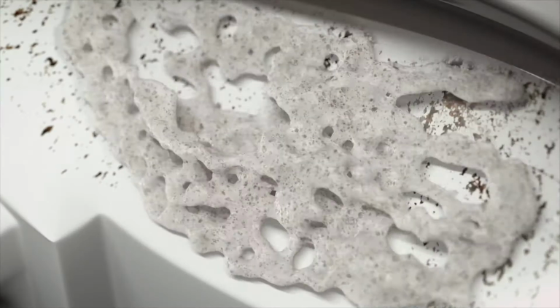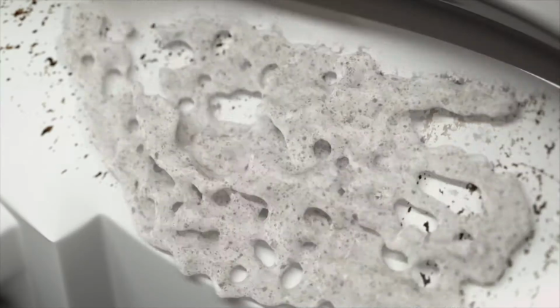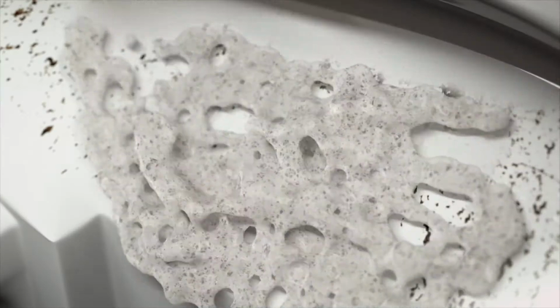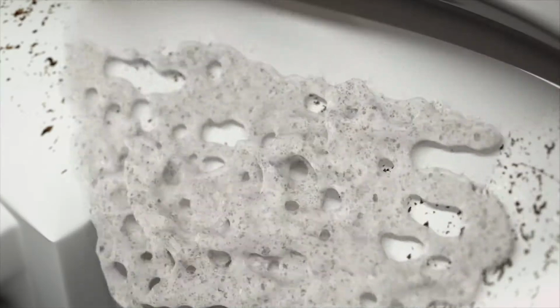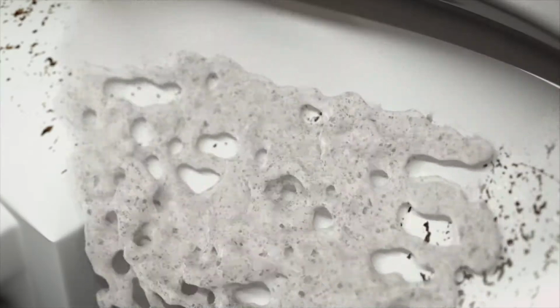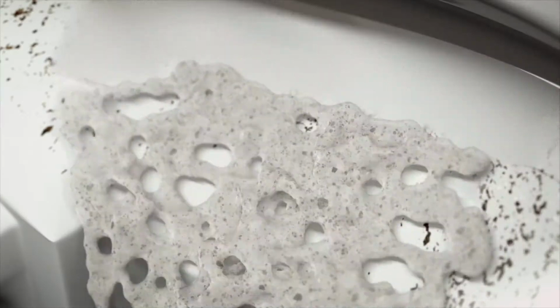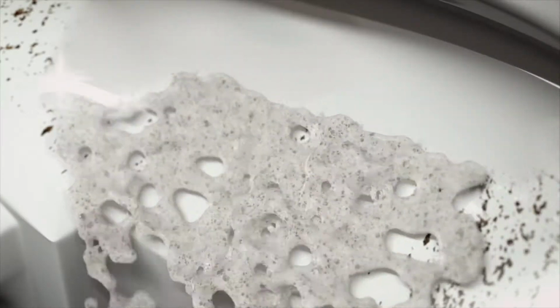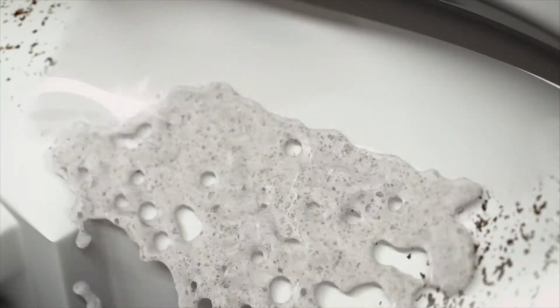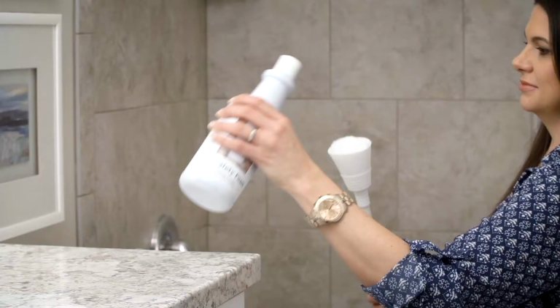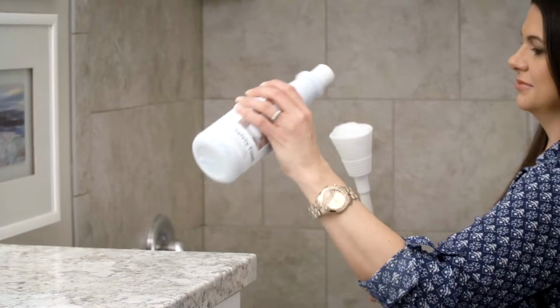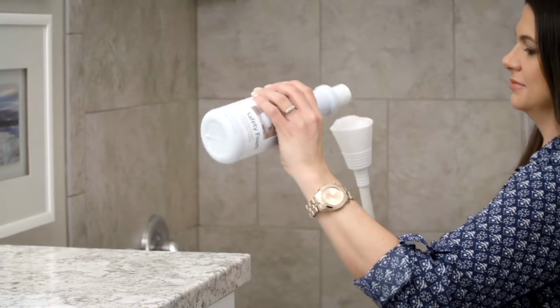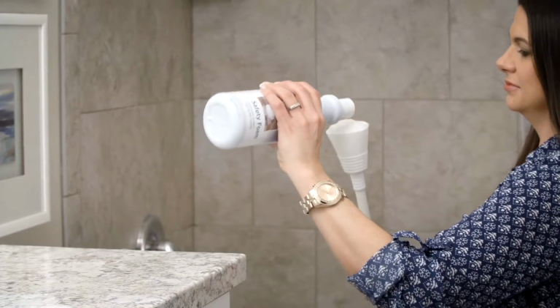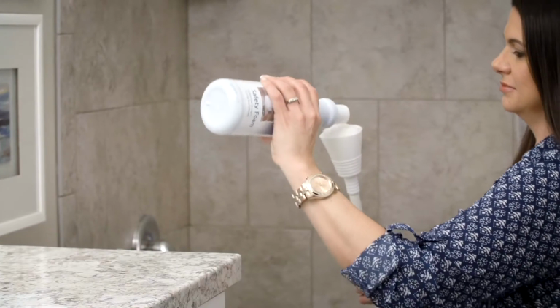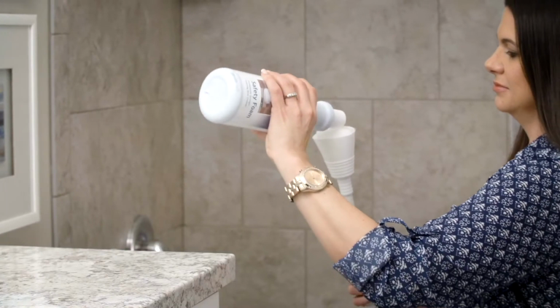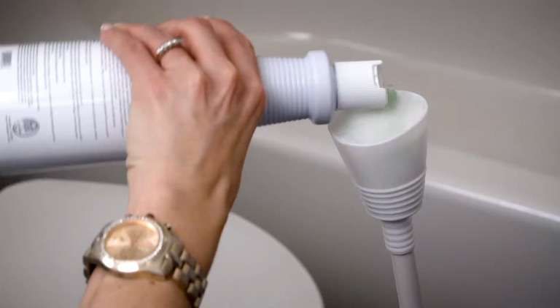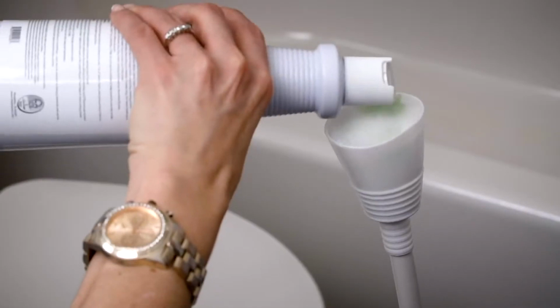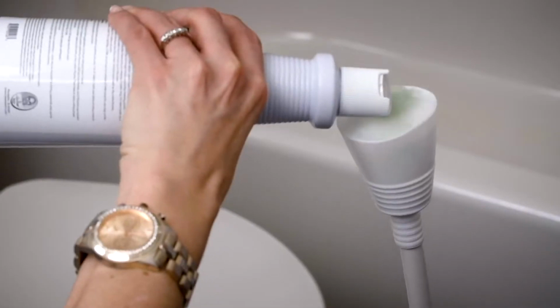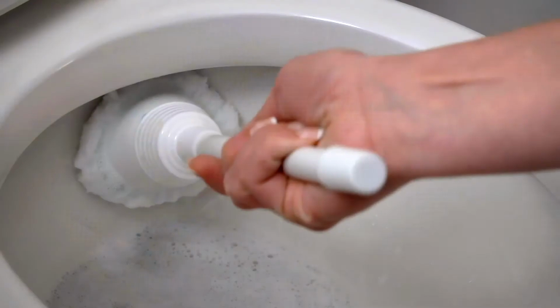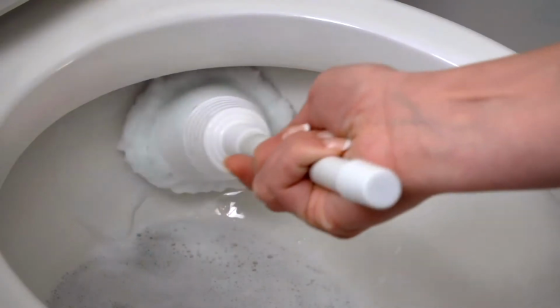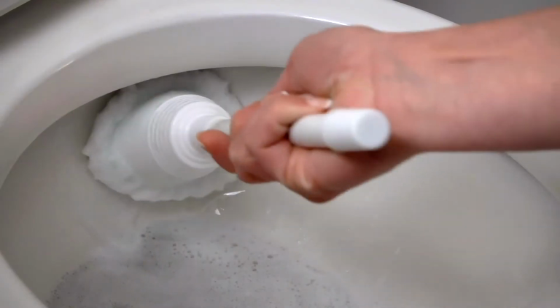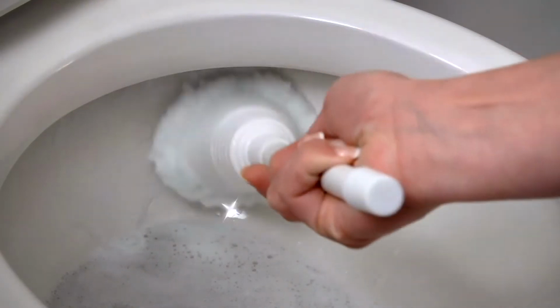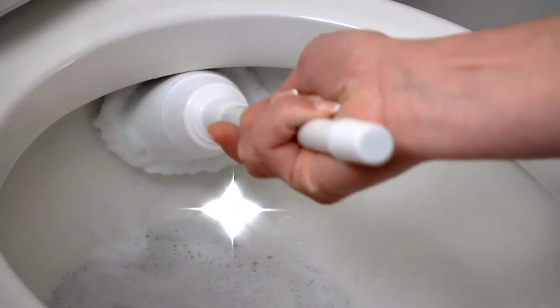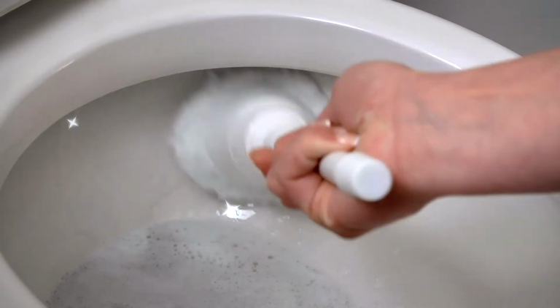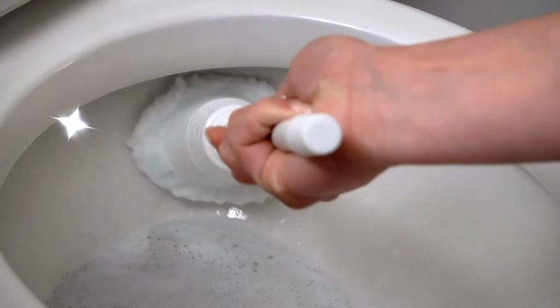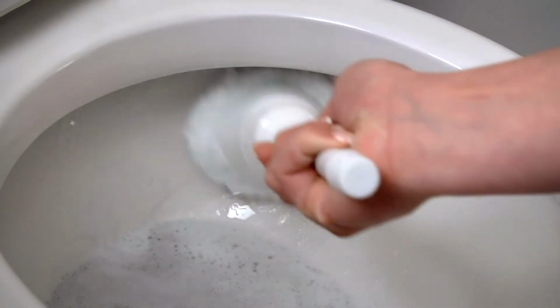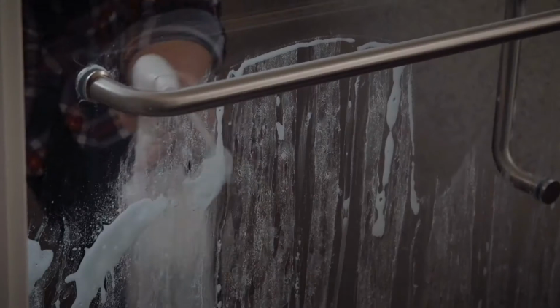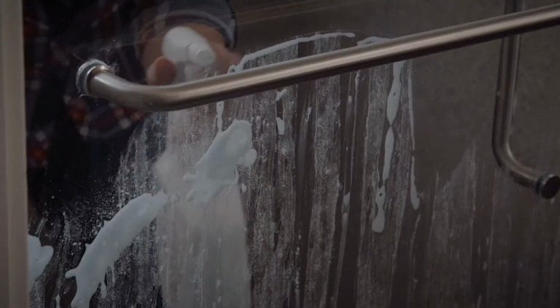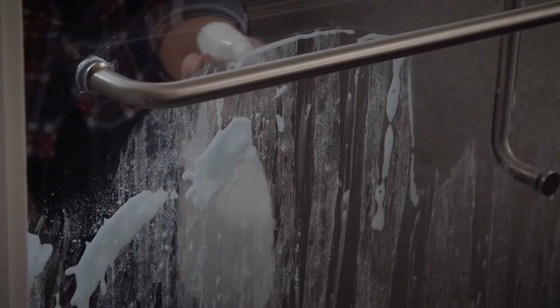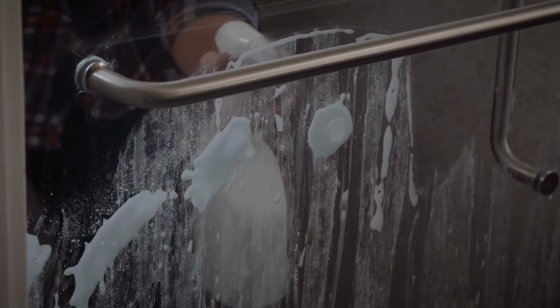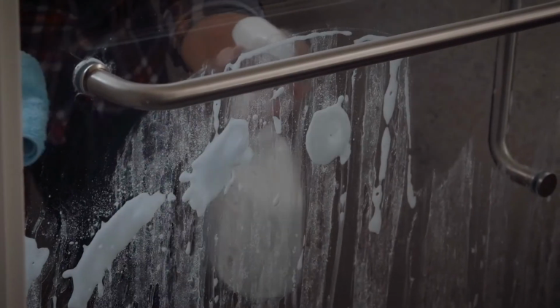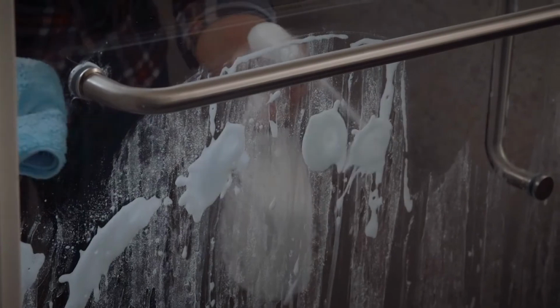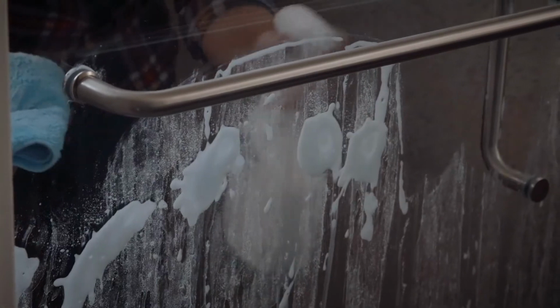Treat yourself to a sparkling clean bathroom with the professional cleaning power of Safety Foam and Showers and Stuff.